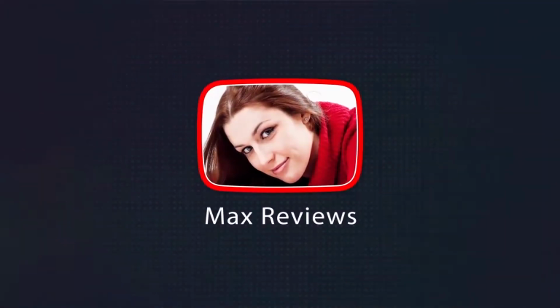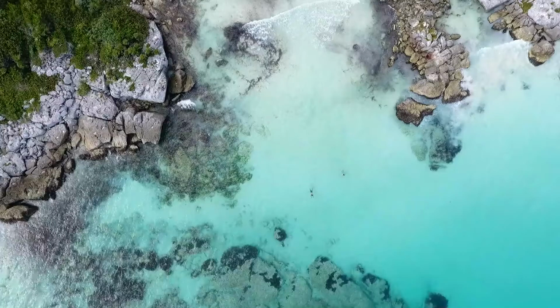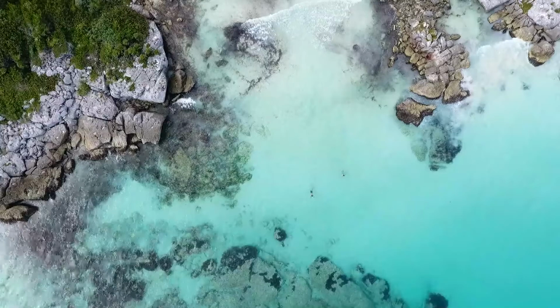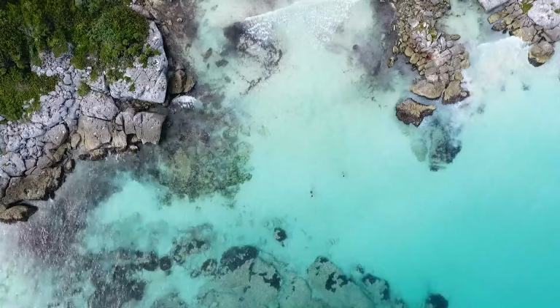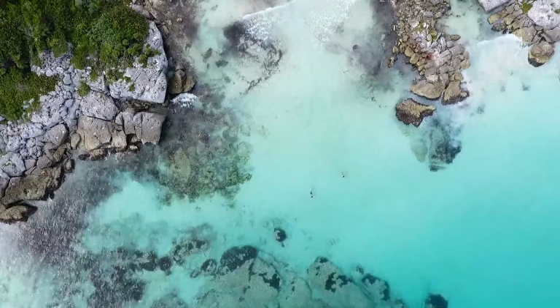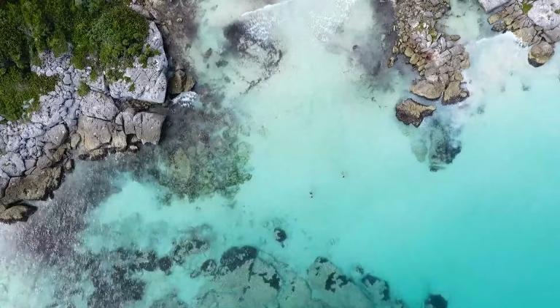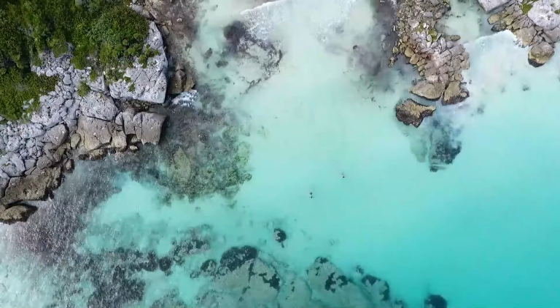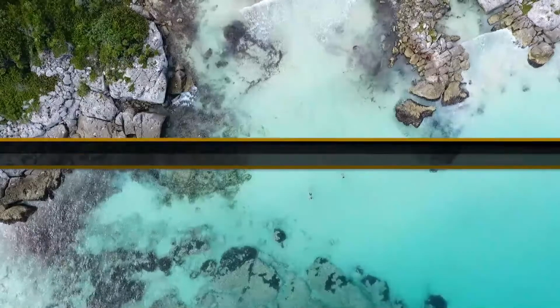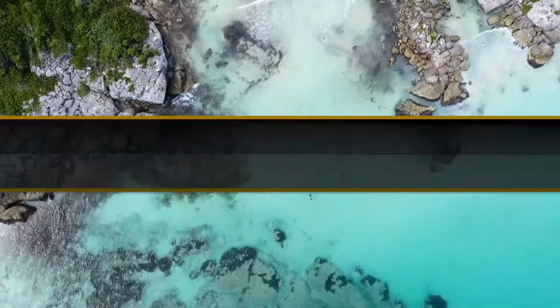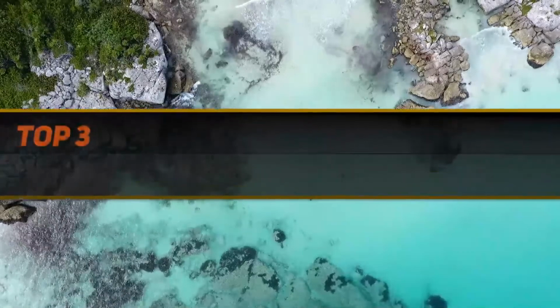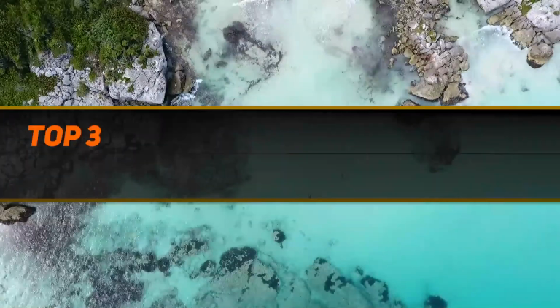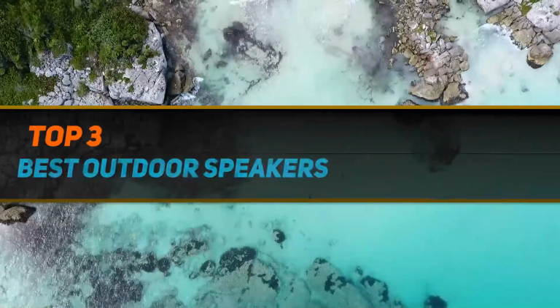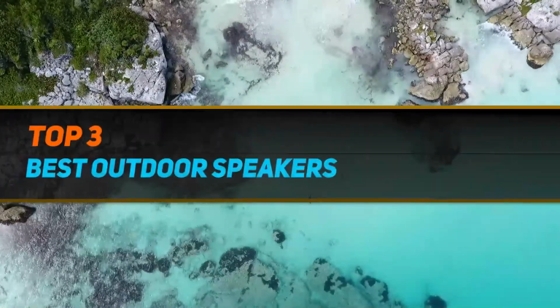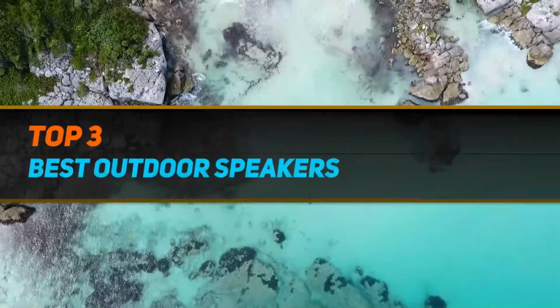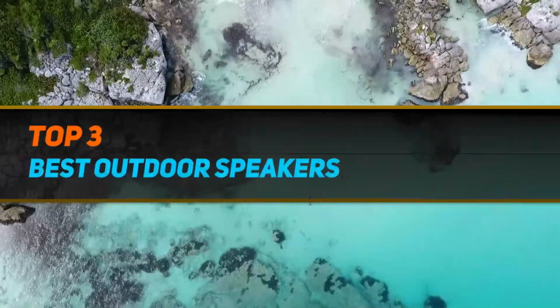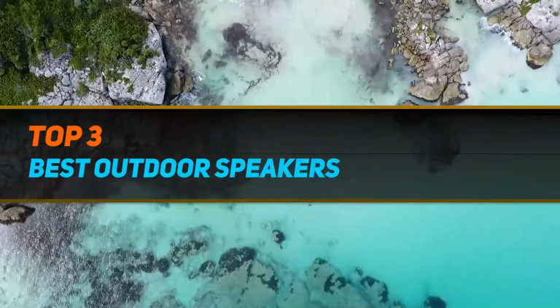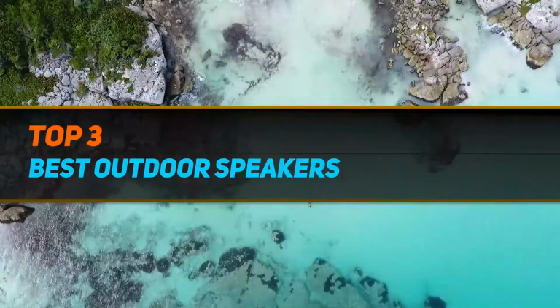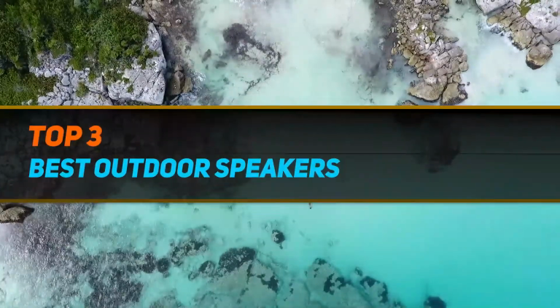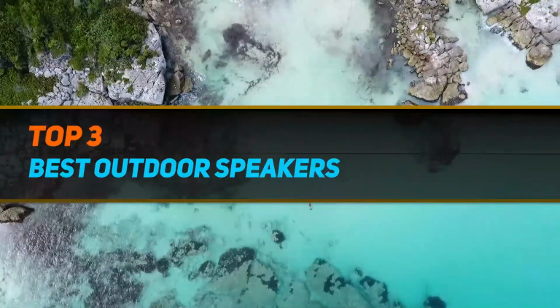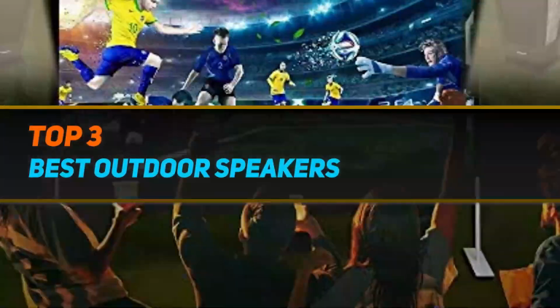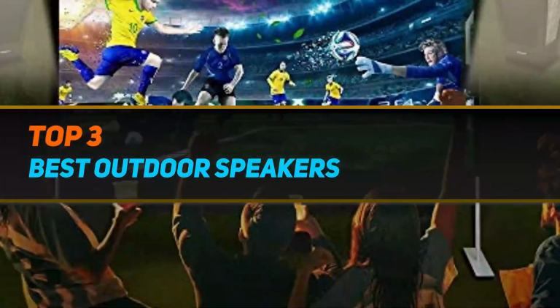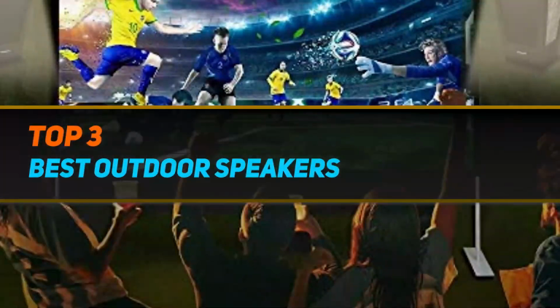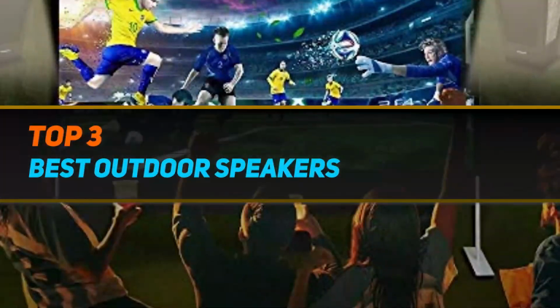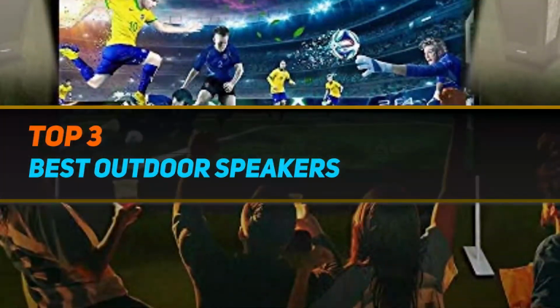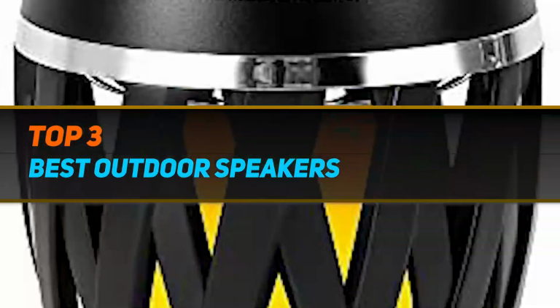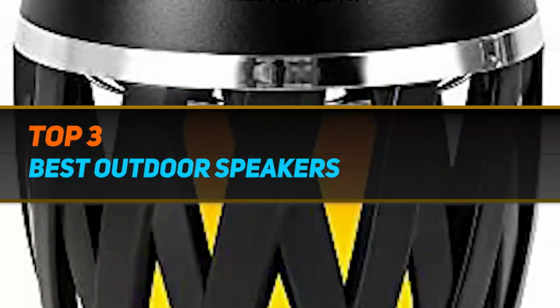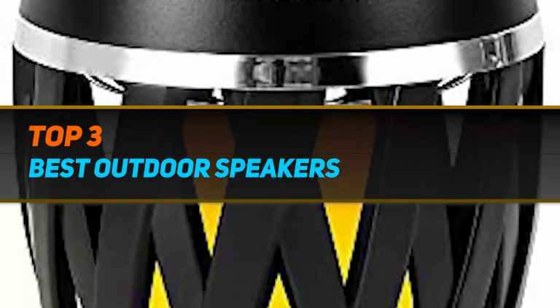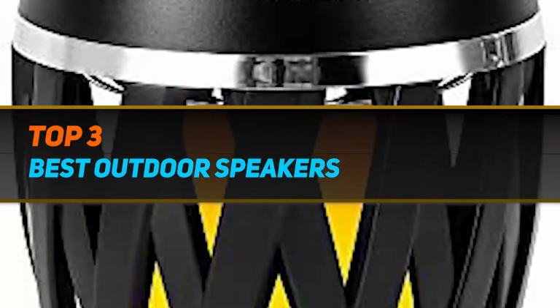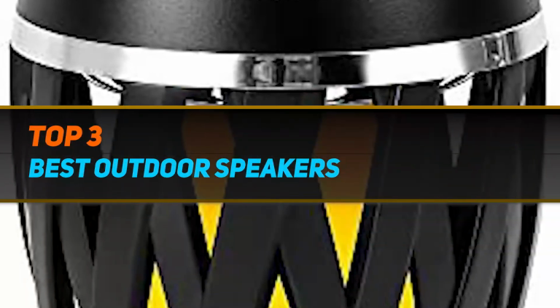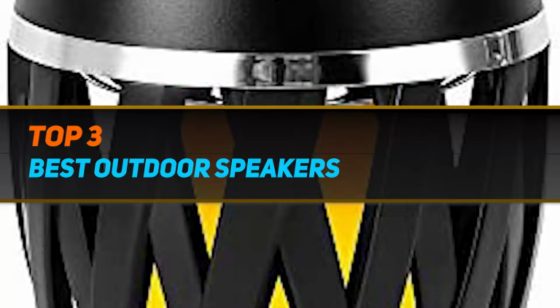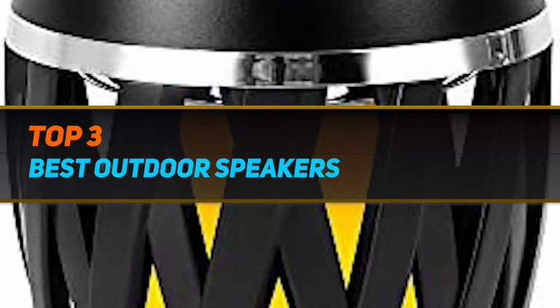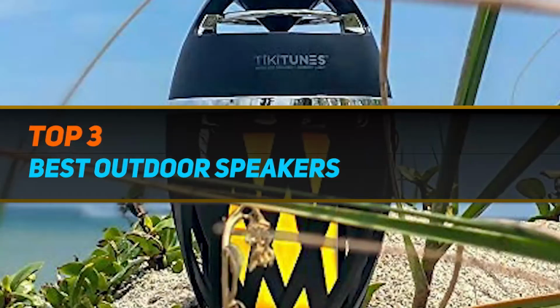Hi guys, welcome back to my channel. In today's video, we're going to check out the top 3 best outdoor speakers.